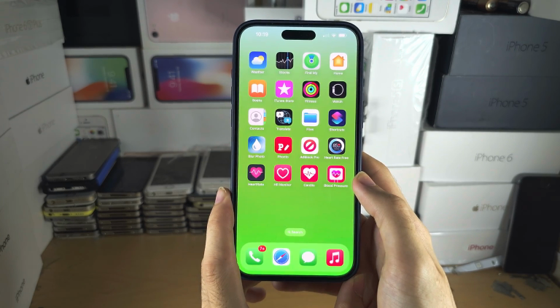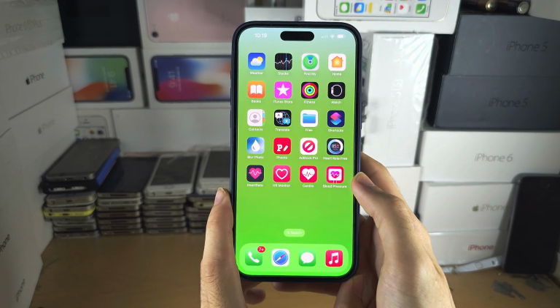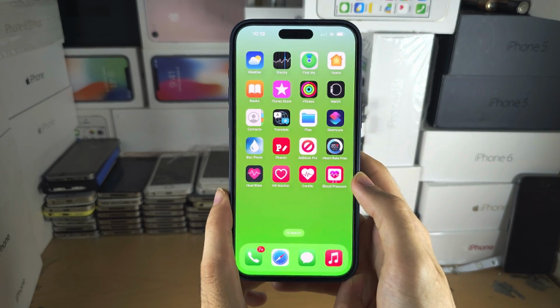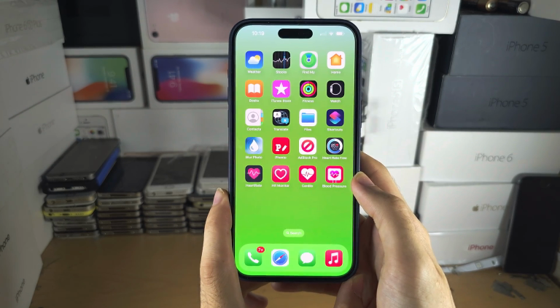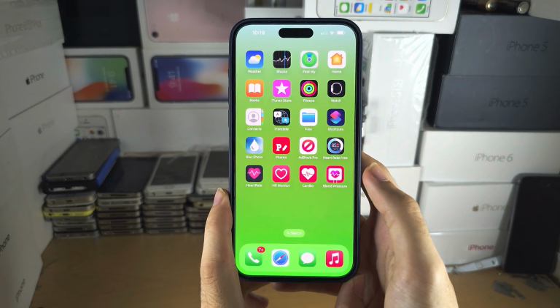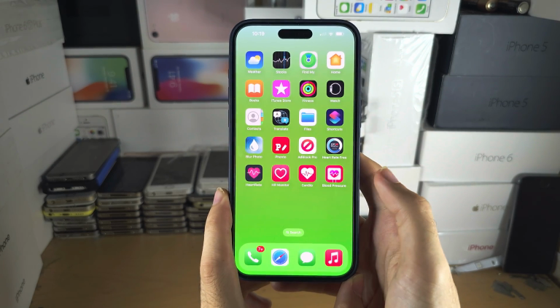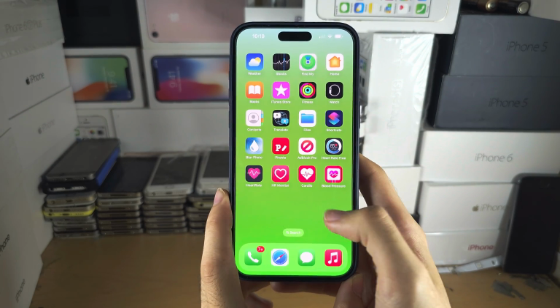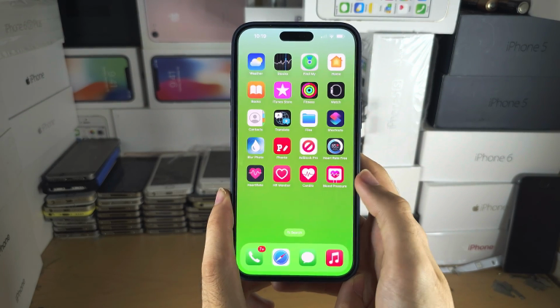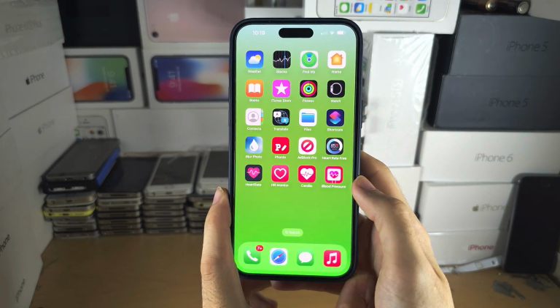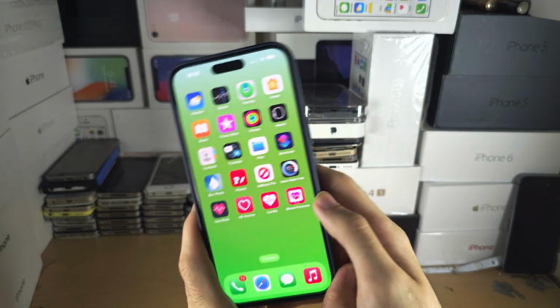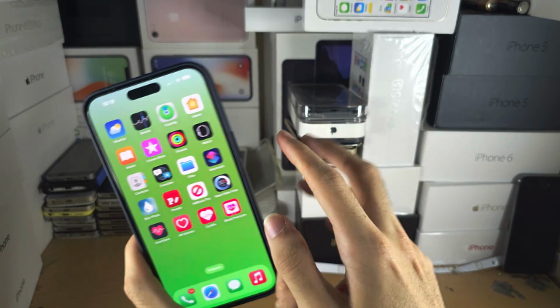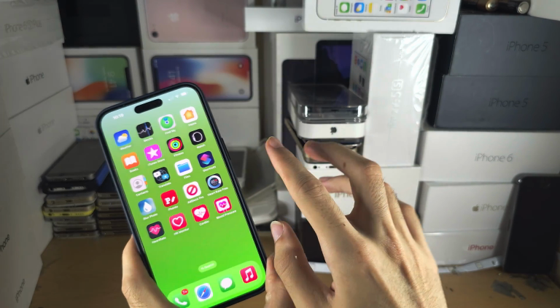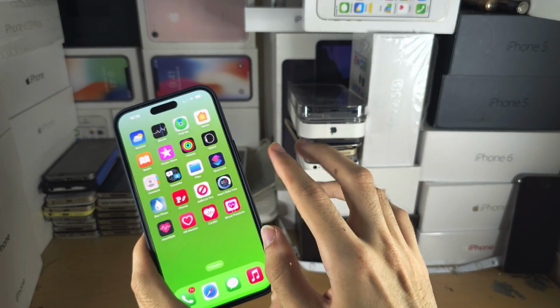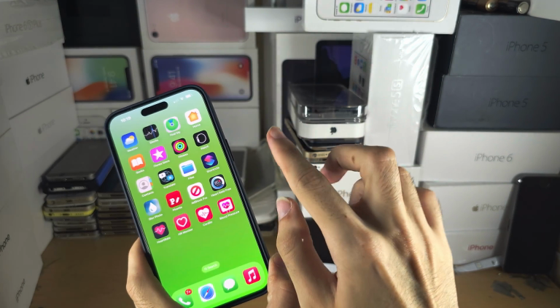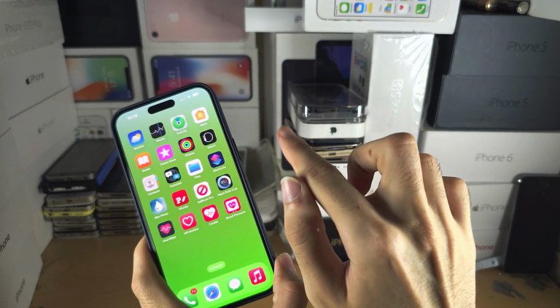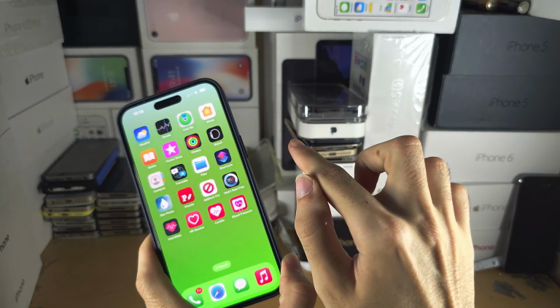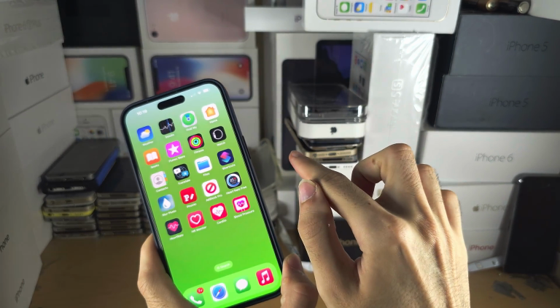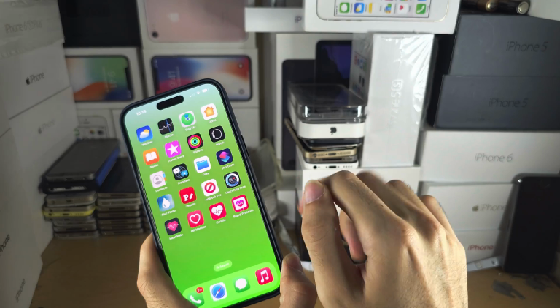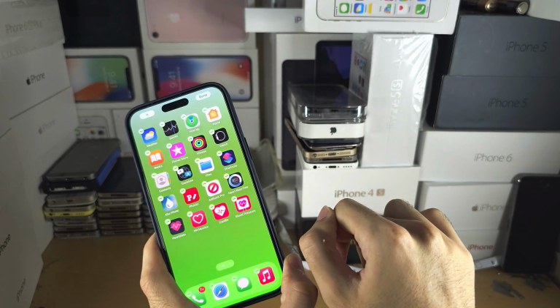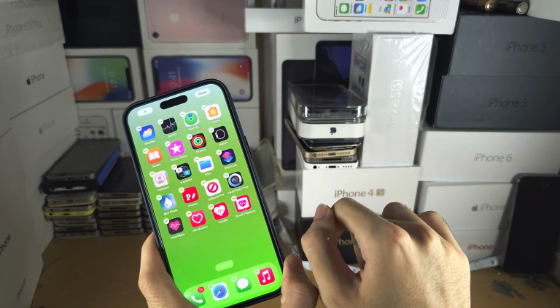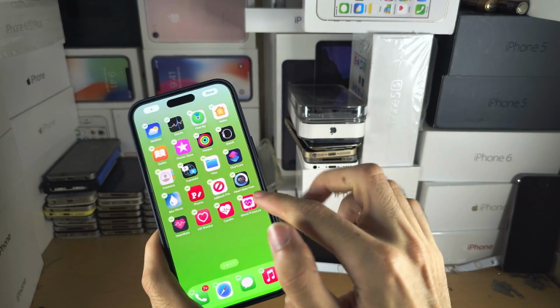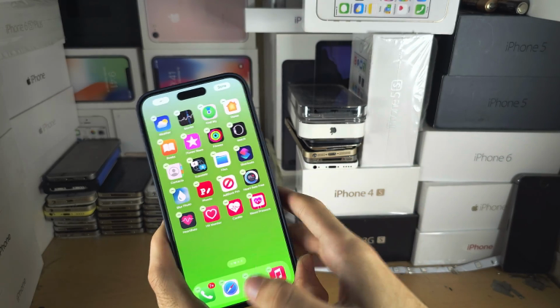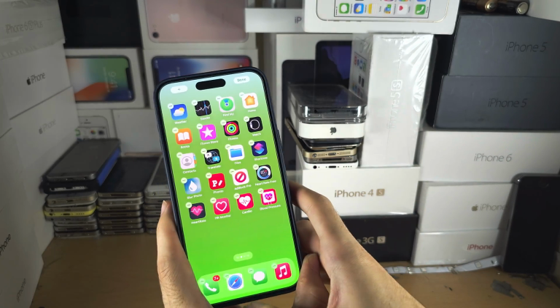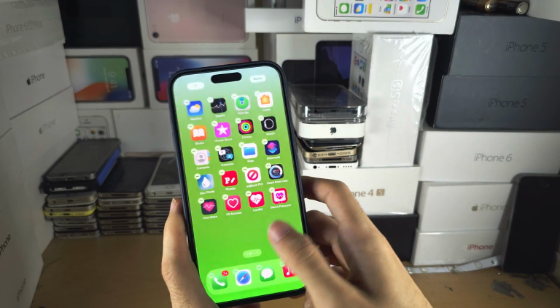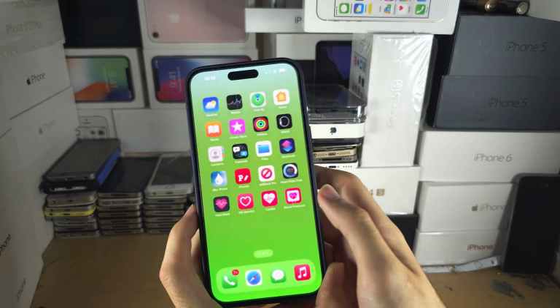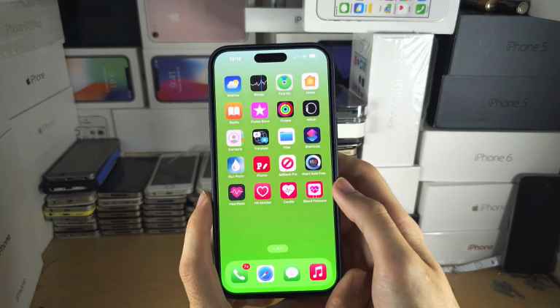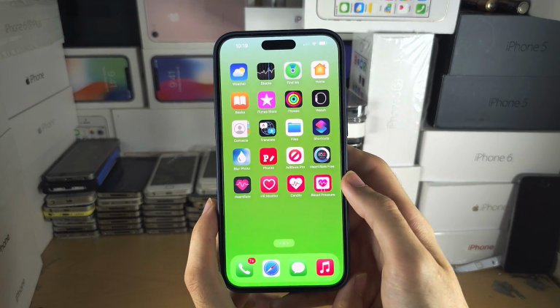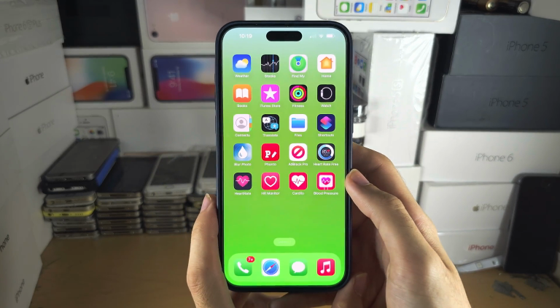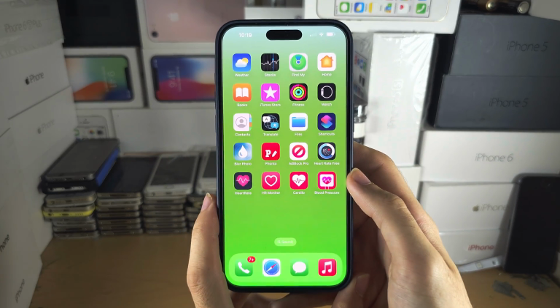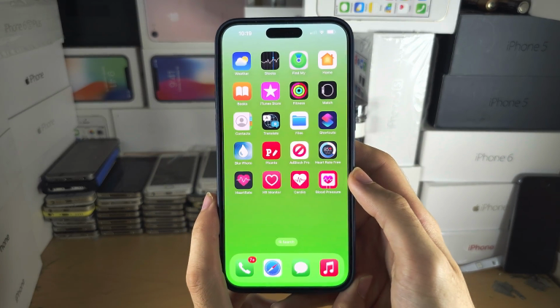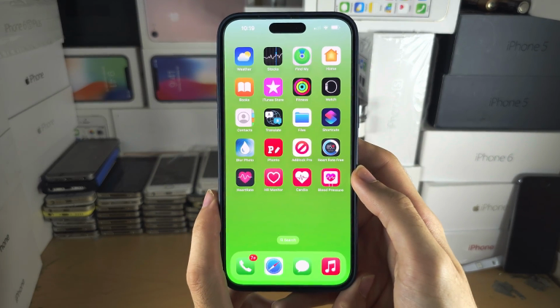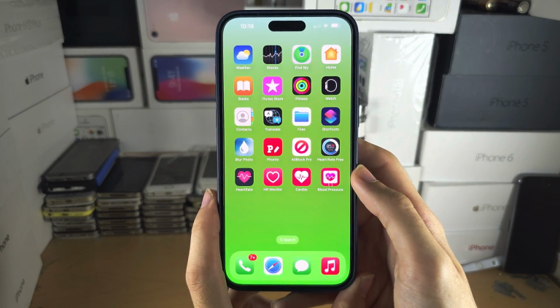For blood pressure, you would need to get those dedicated monitors where you place your finger down and it checks the blood pressure through there.